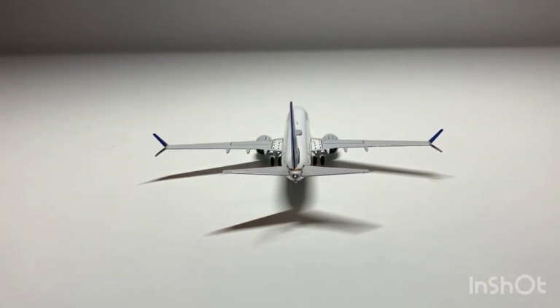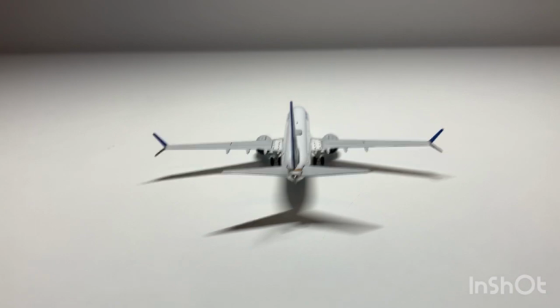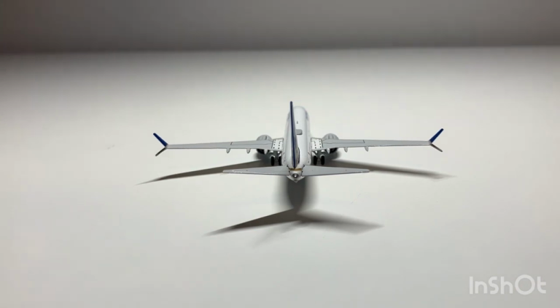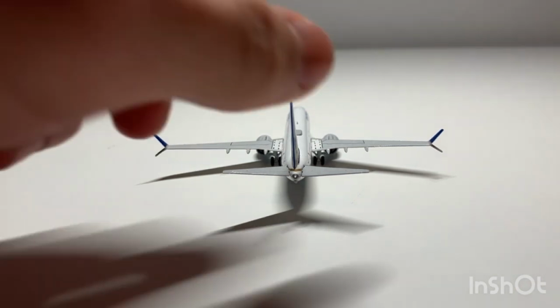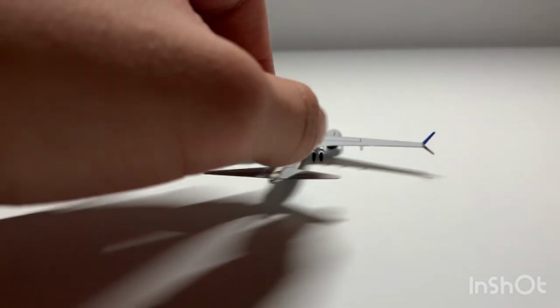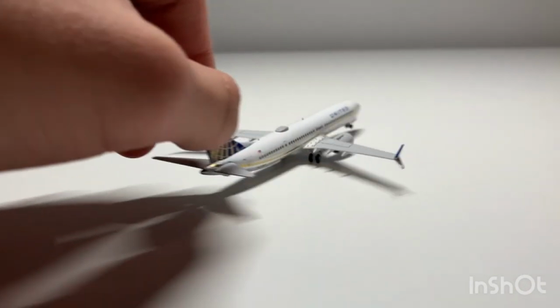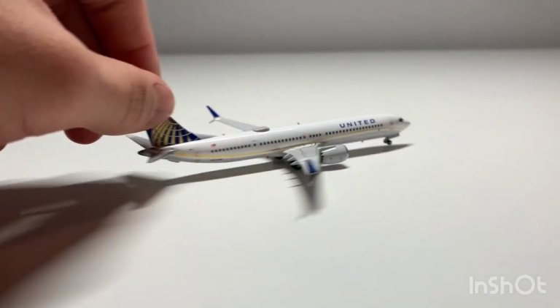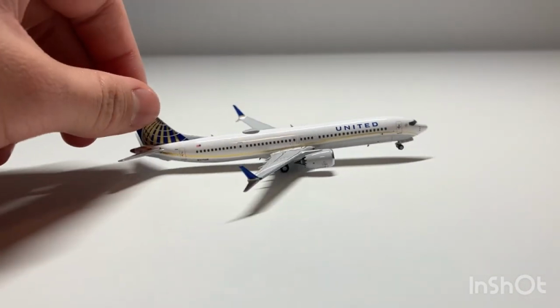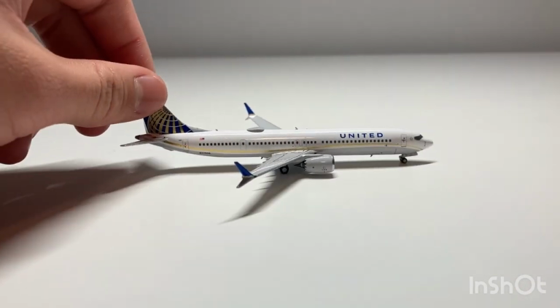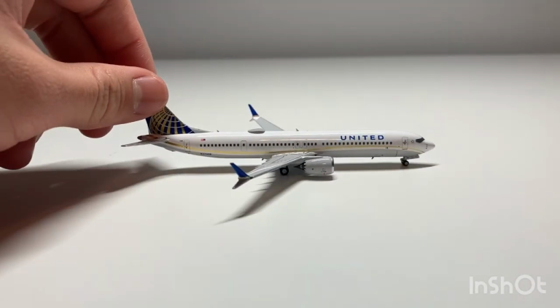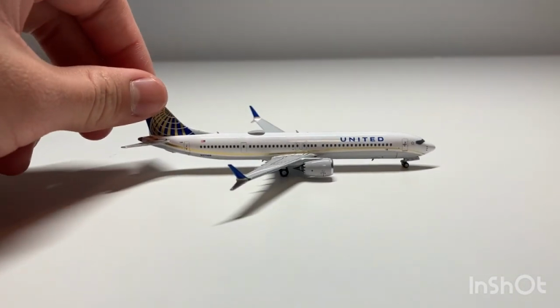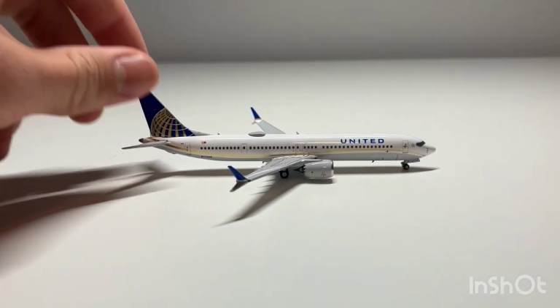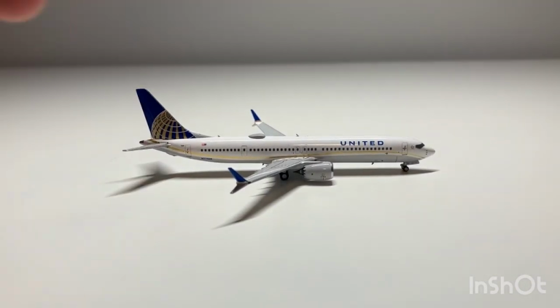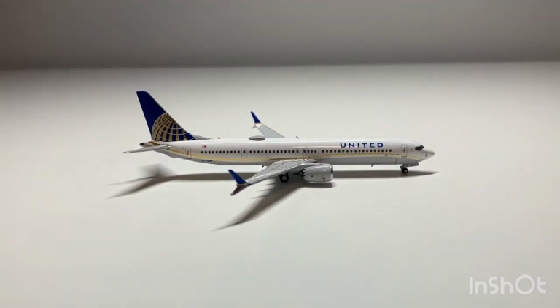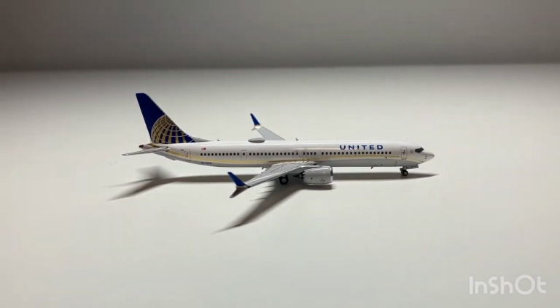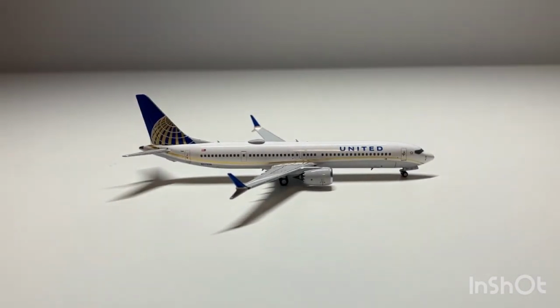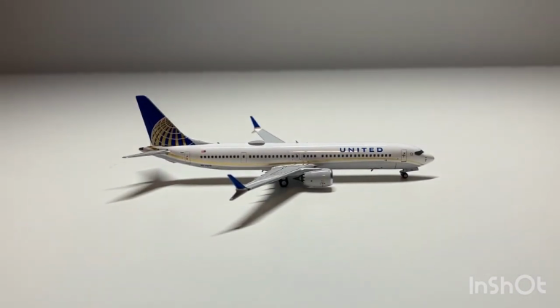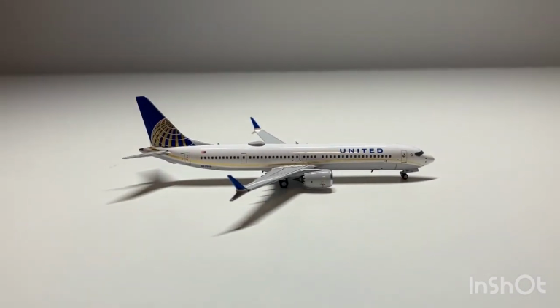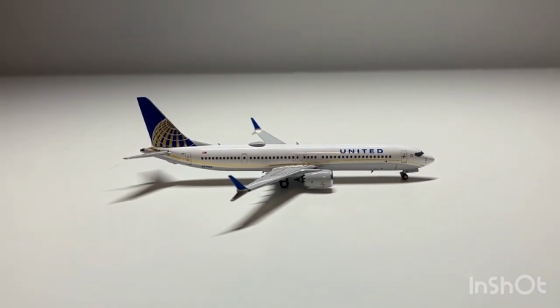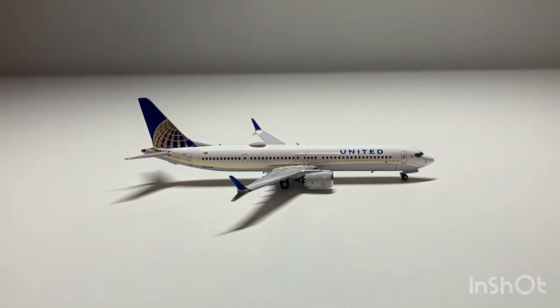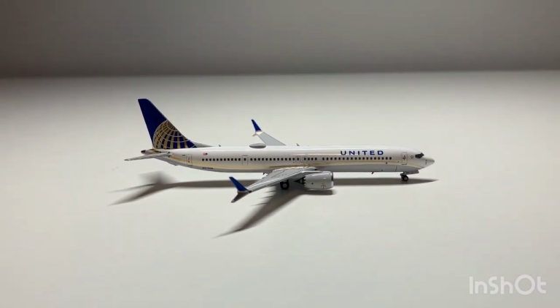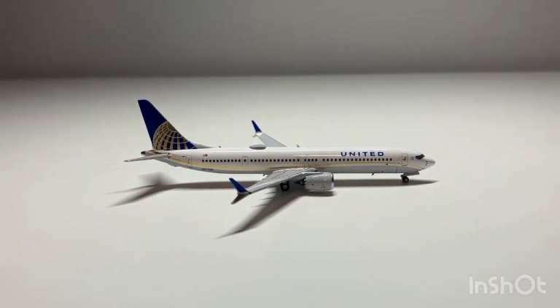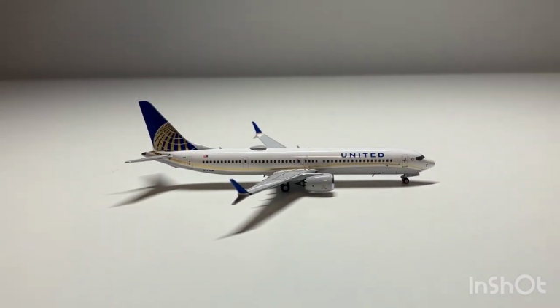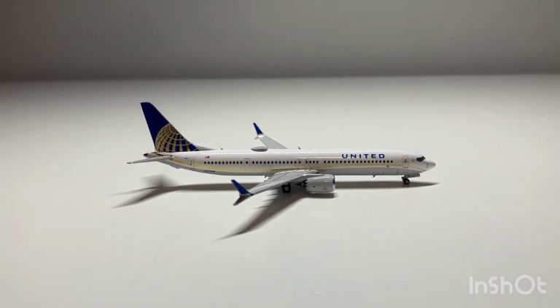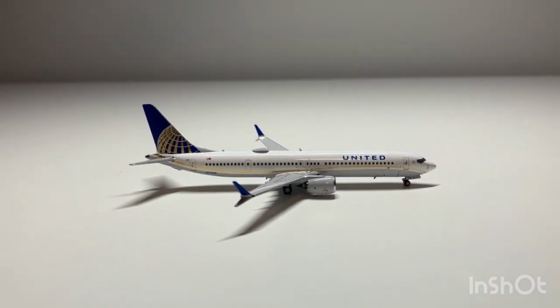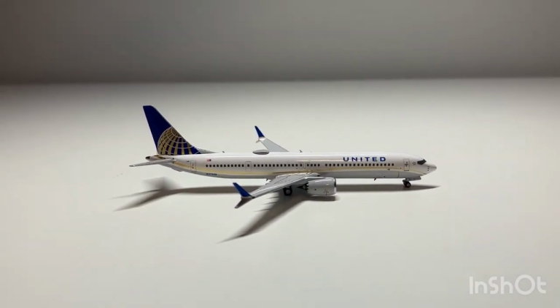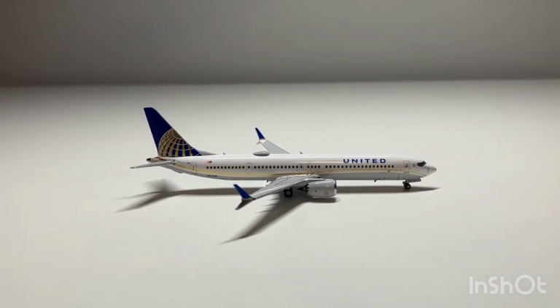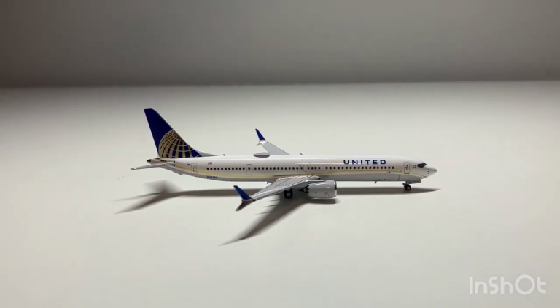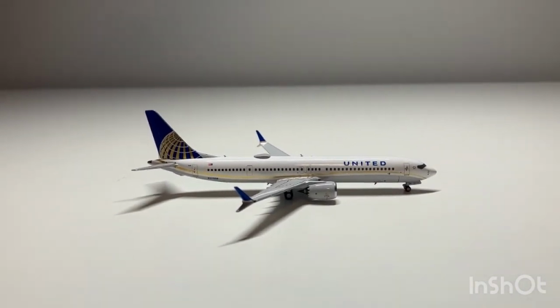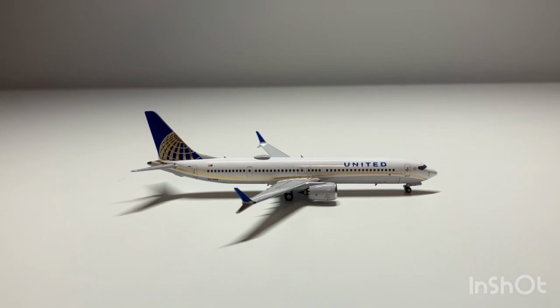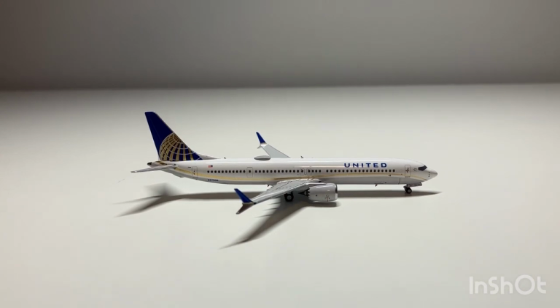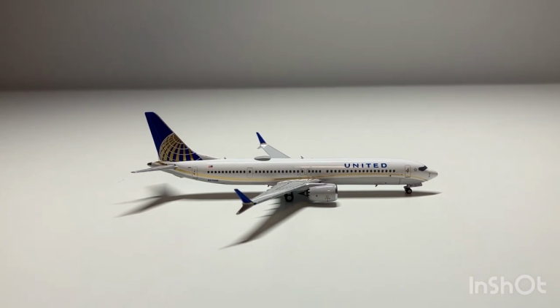So overall this is a great model. I highly recommend it. That will conclude today's unboxing.